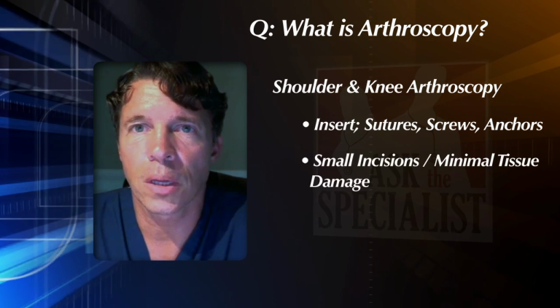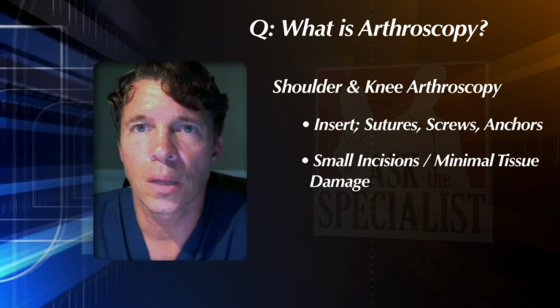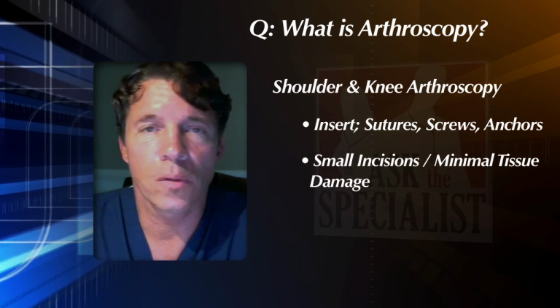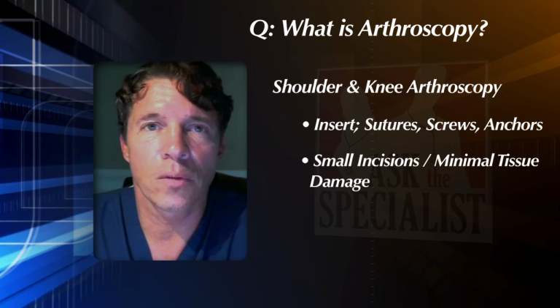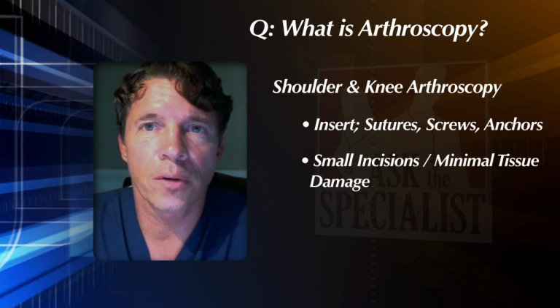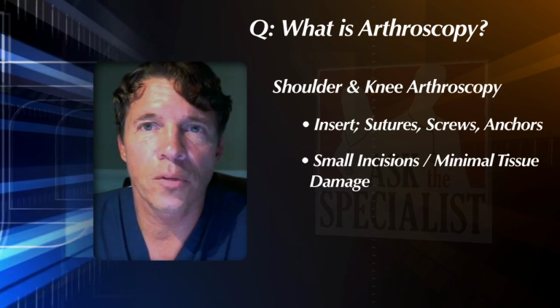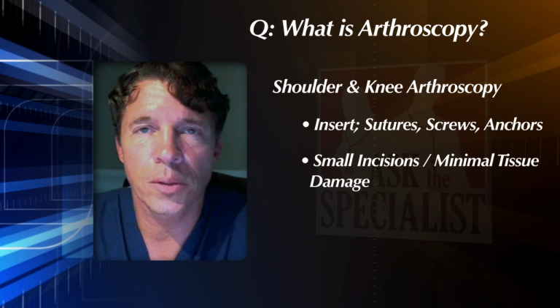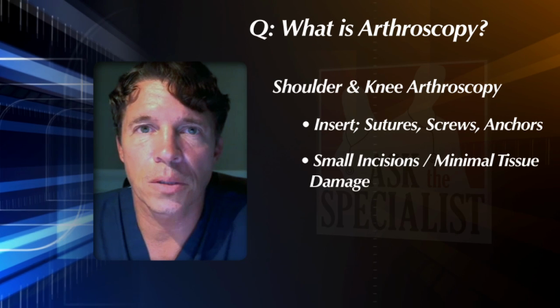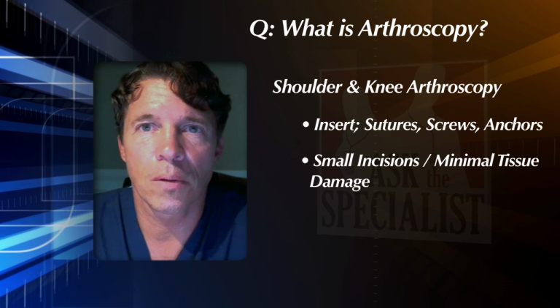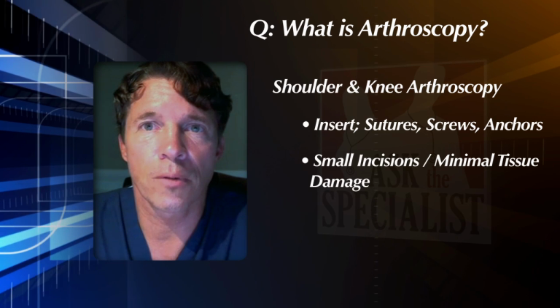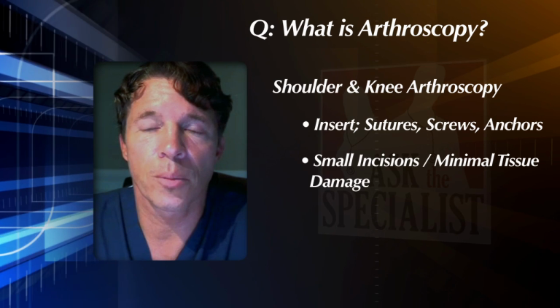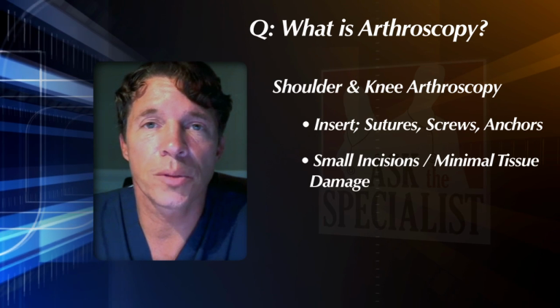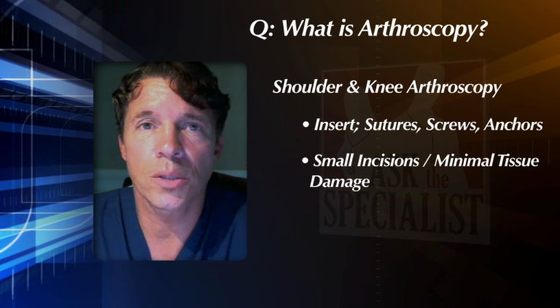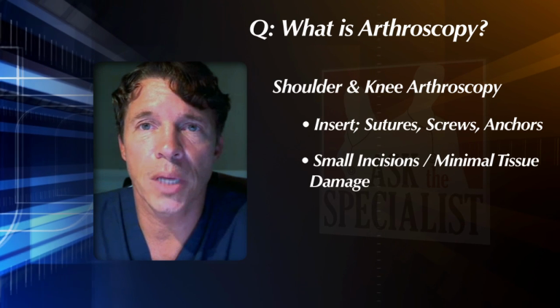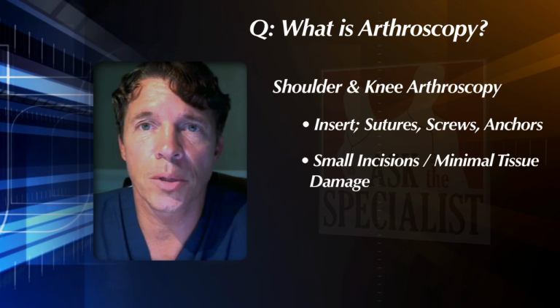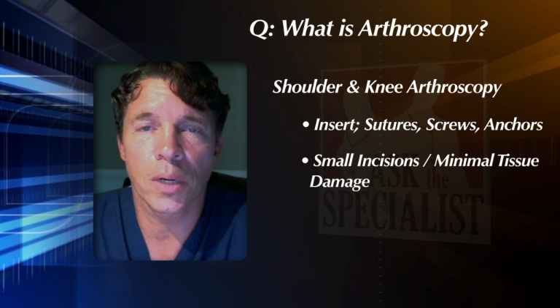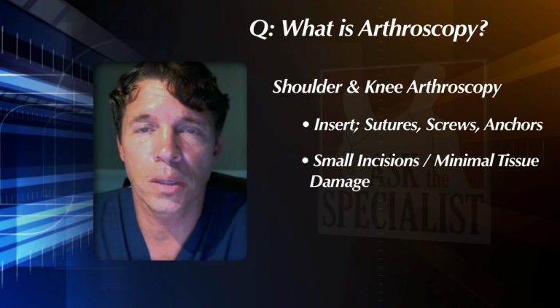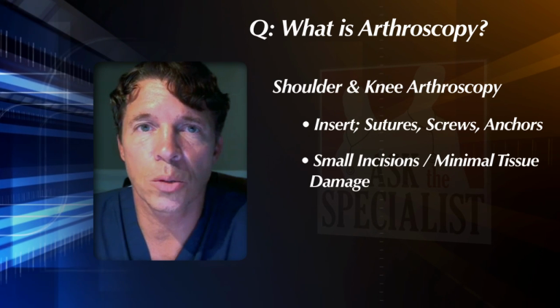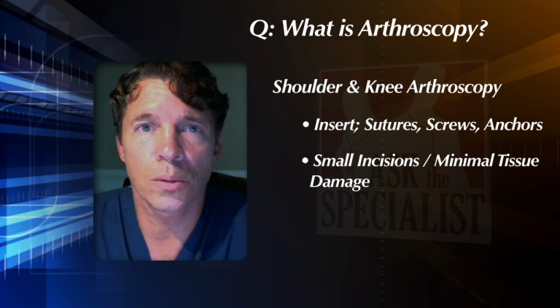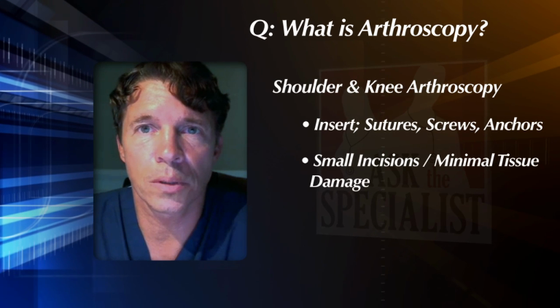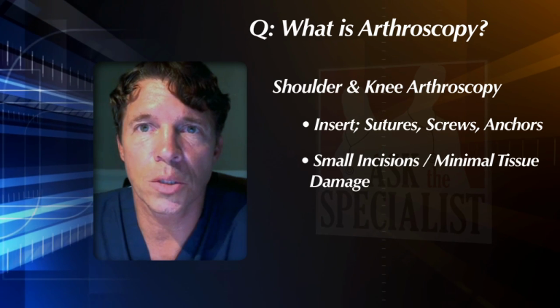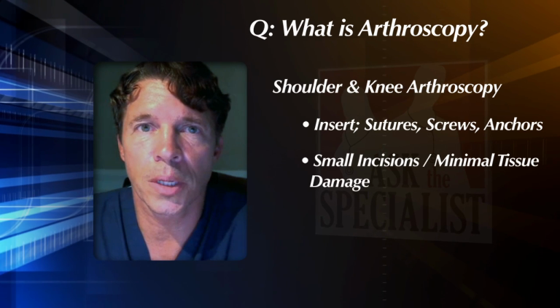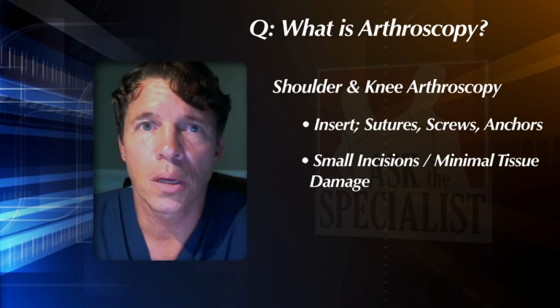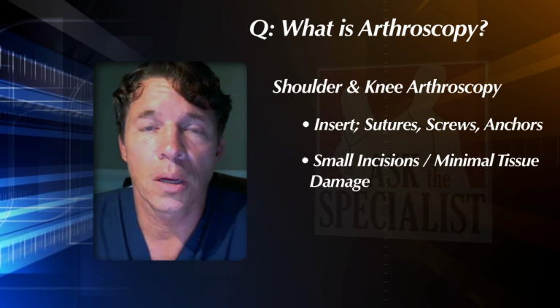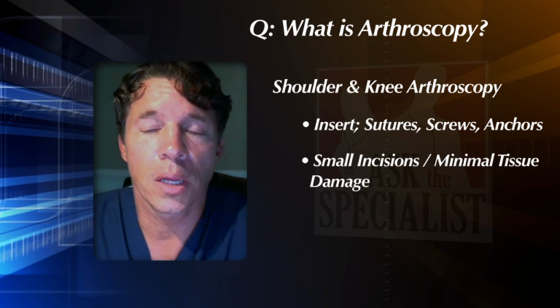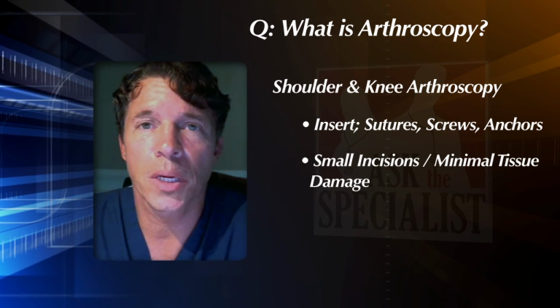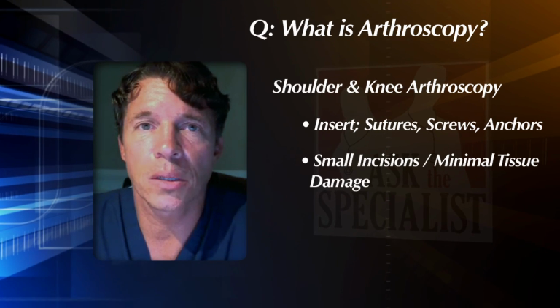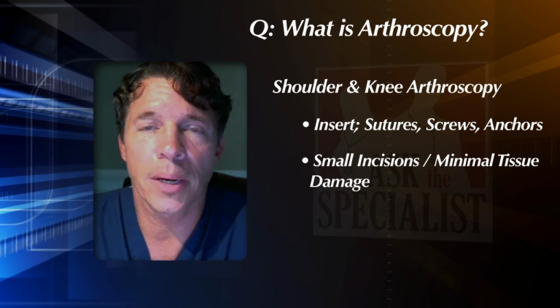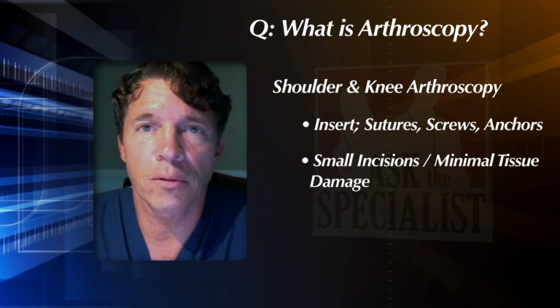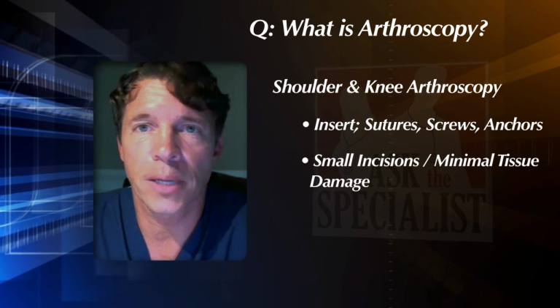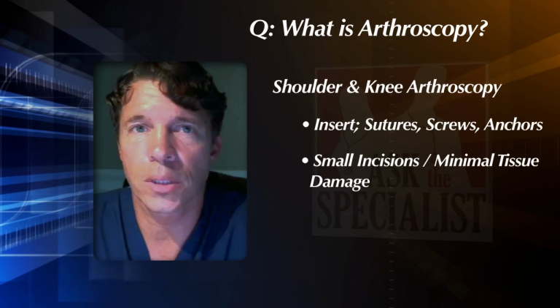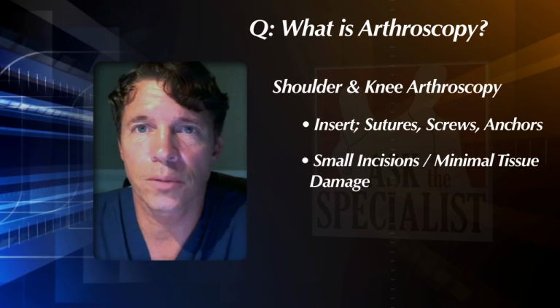This leaves a very small incision, therefore minimal tissue damage throughout the shoulder or the knee joint, and enables the patient to get back to a faster recovery.